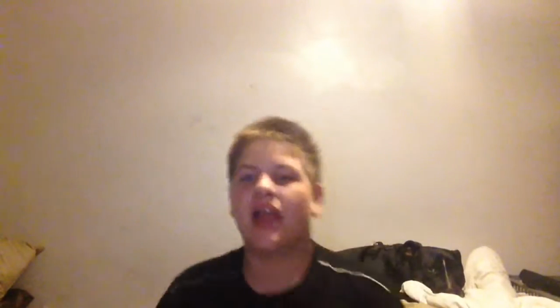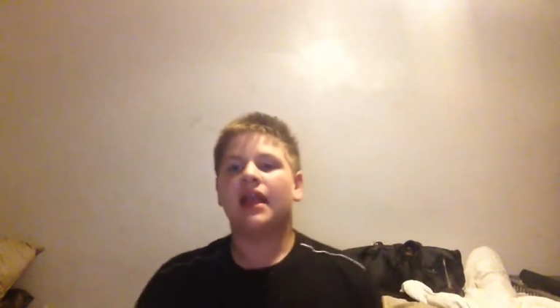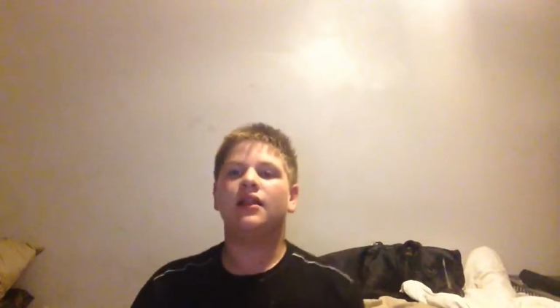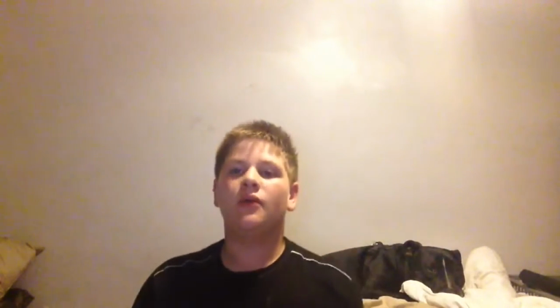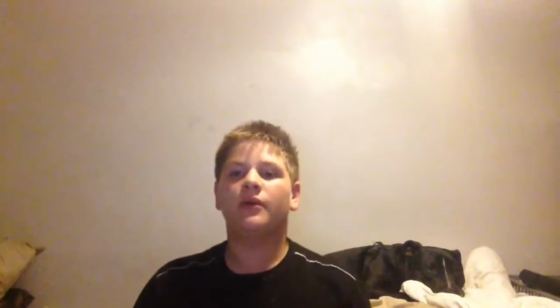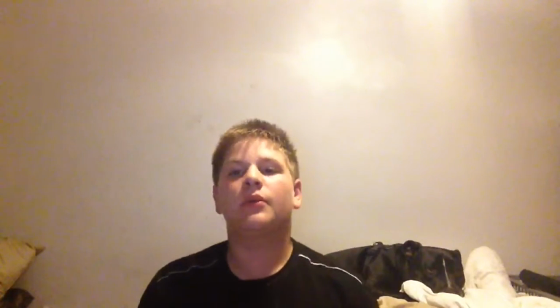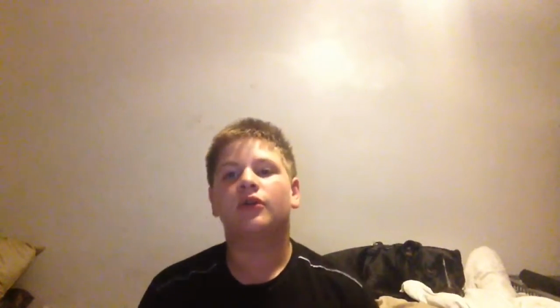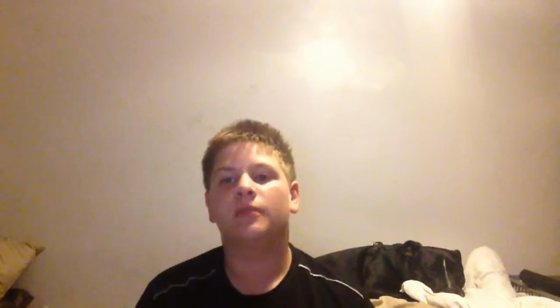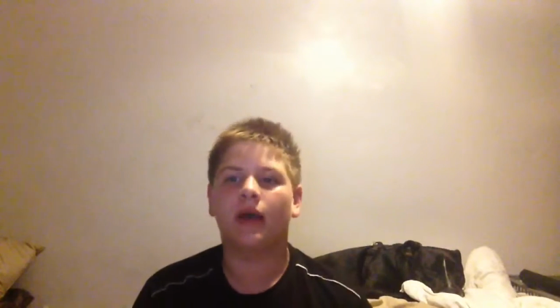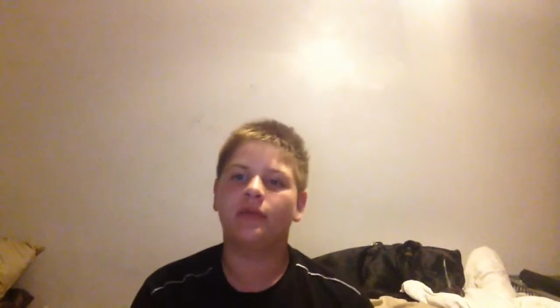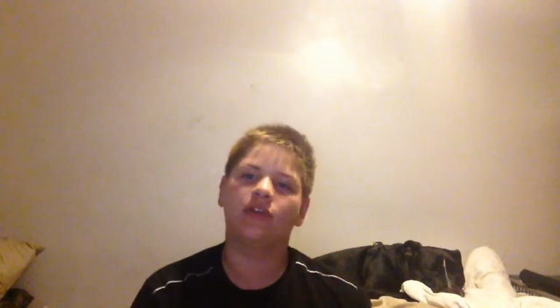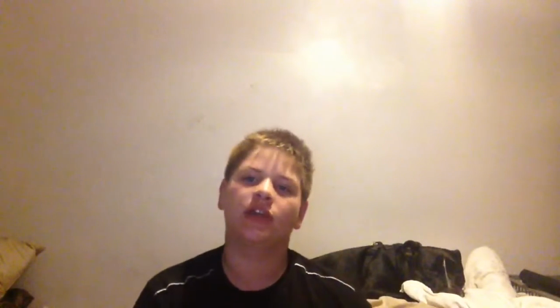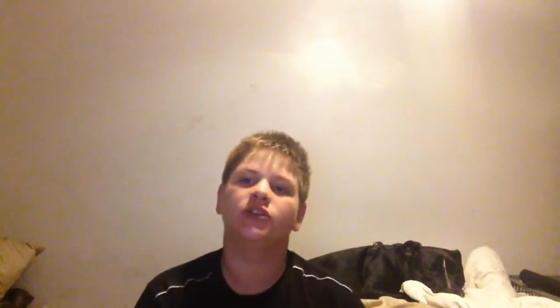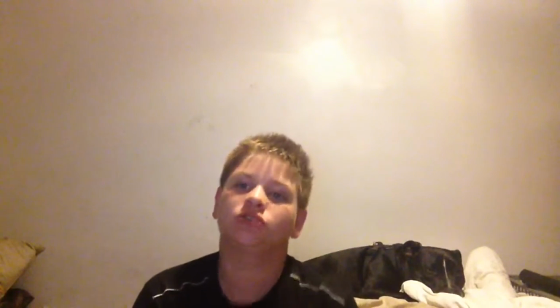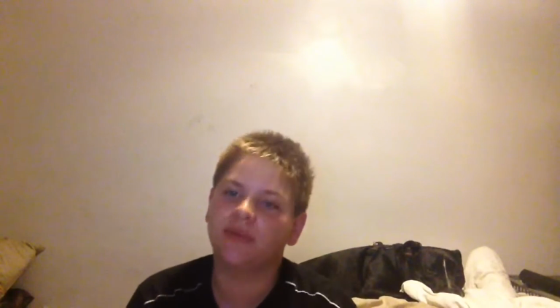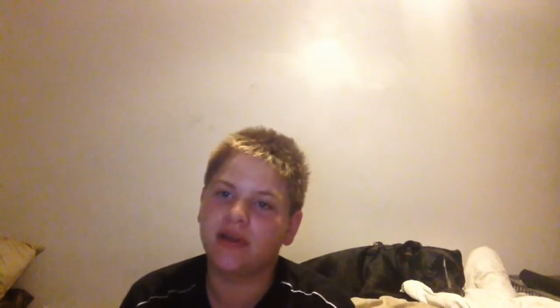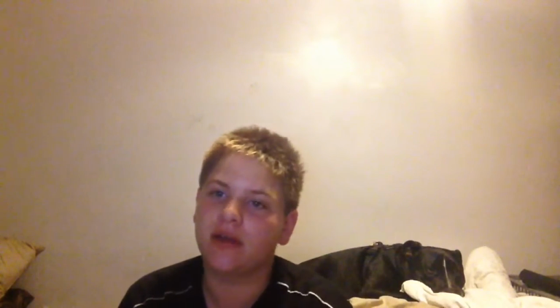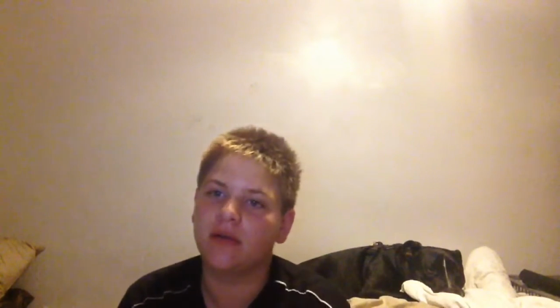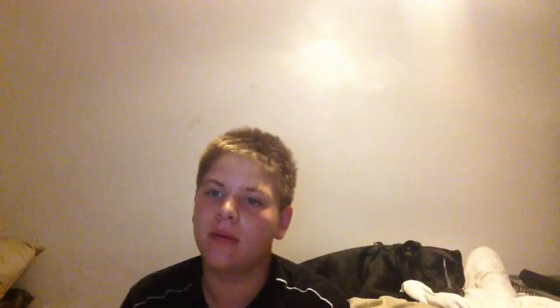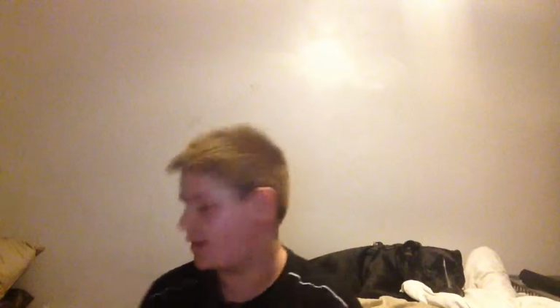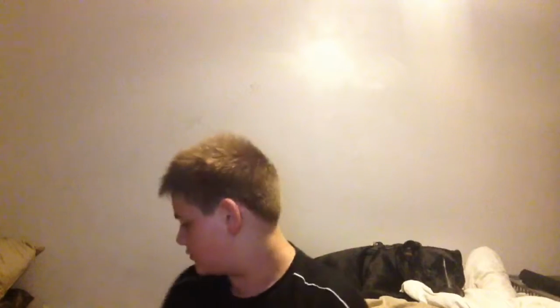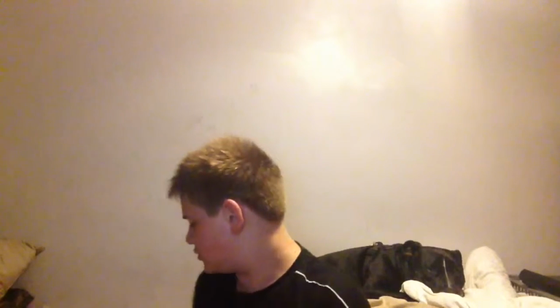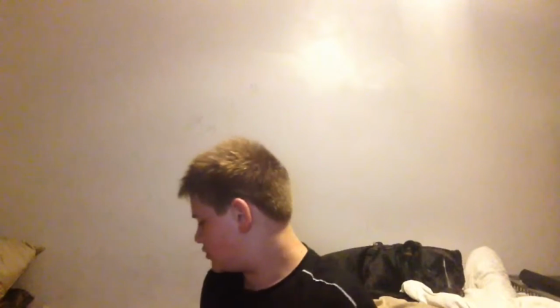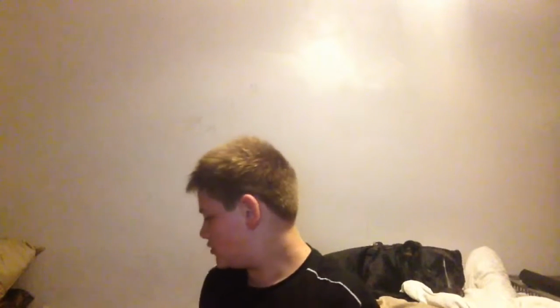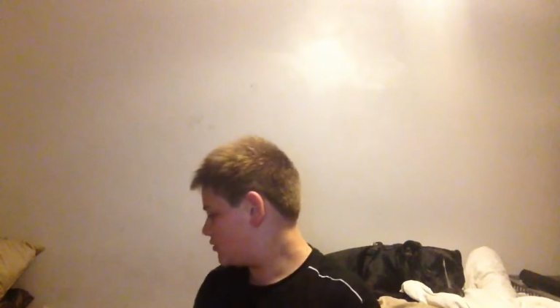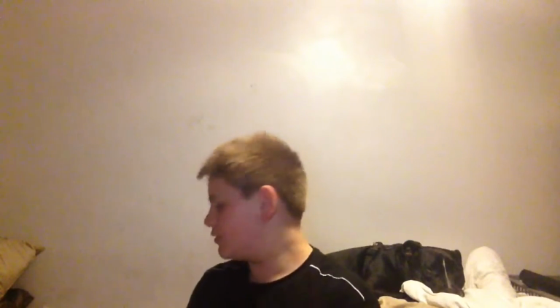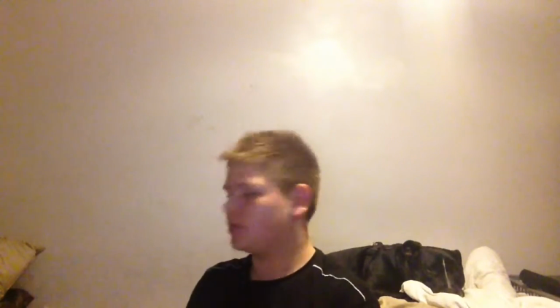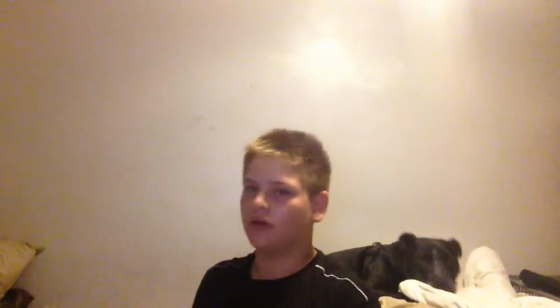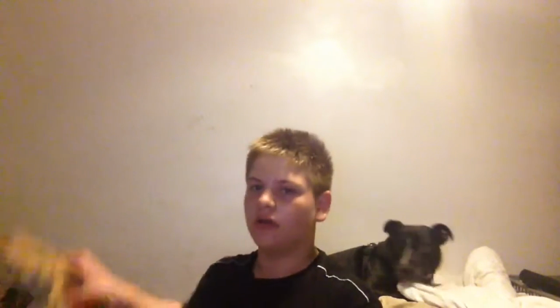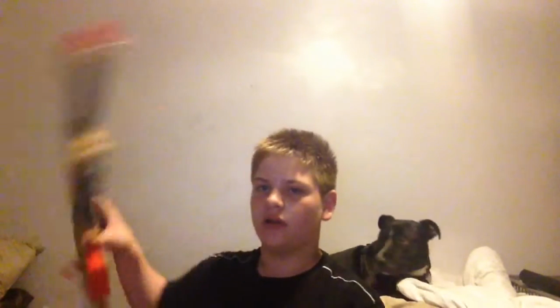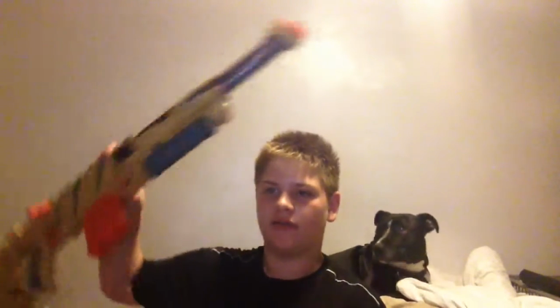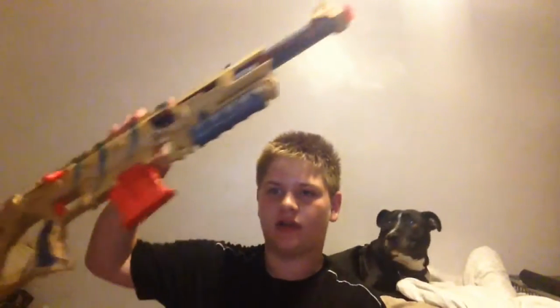Hello and welcome. I'll be doing a video about Nerf guards.